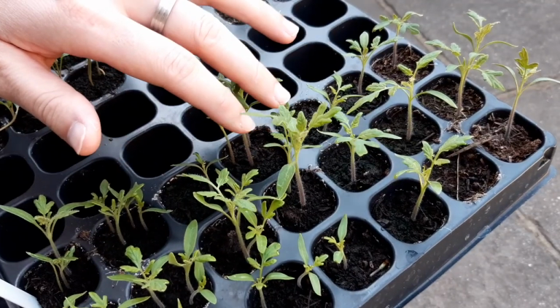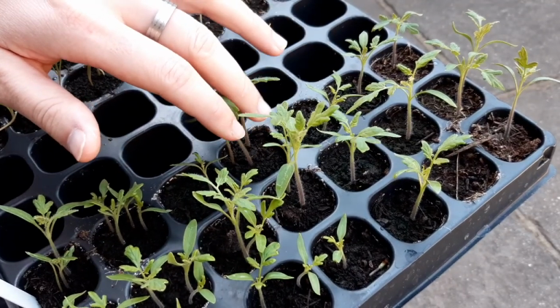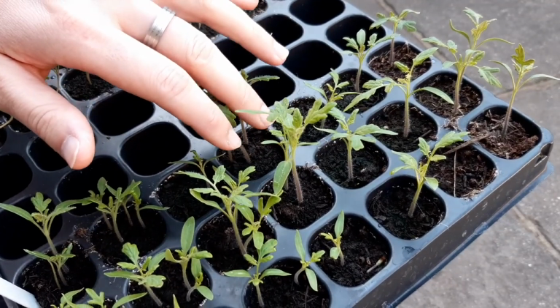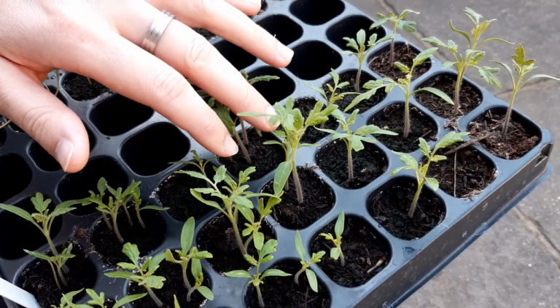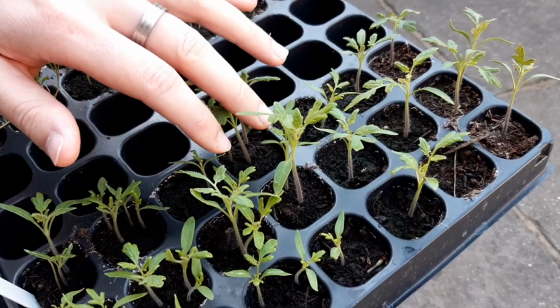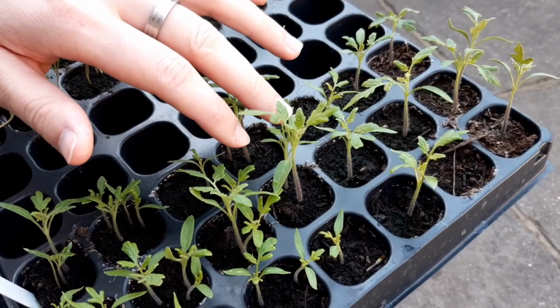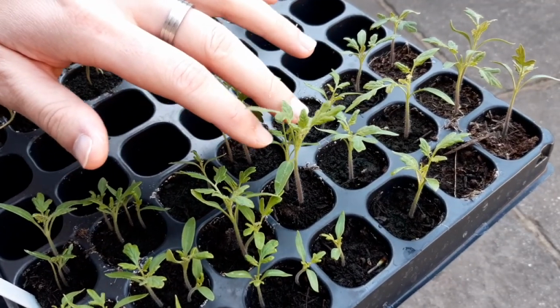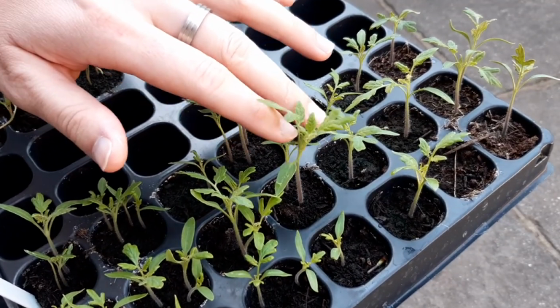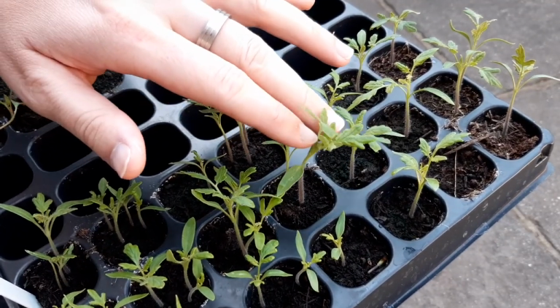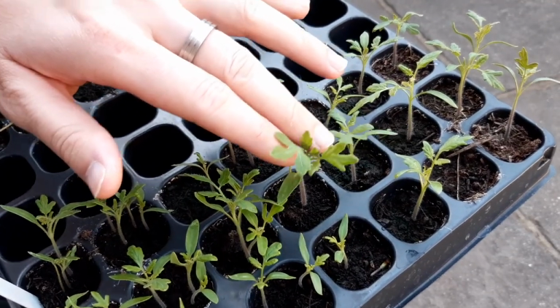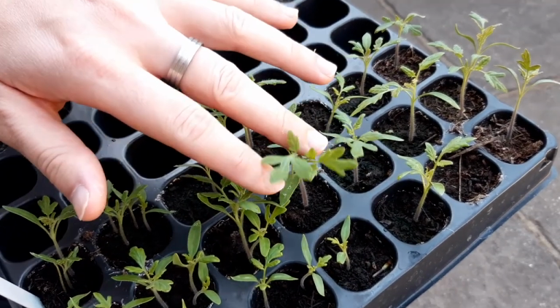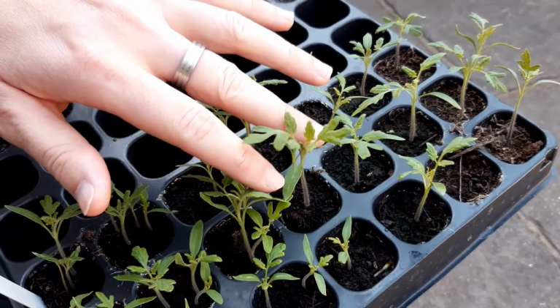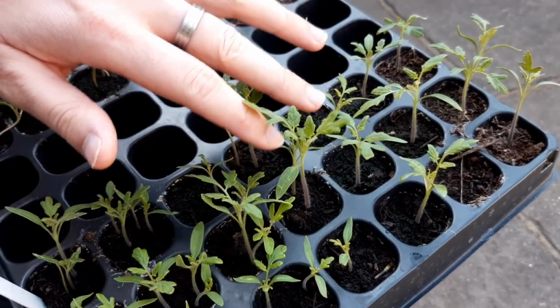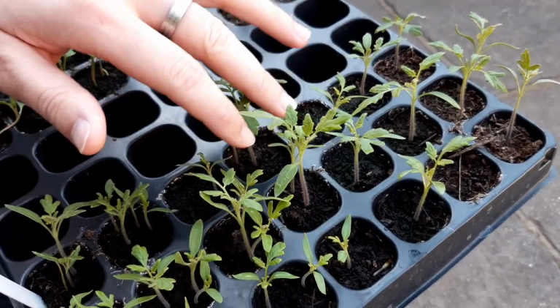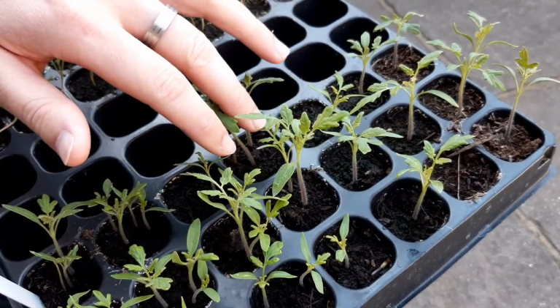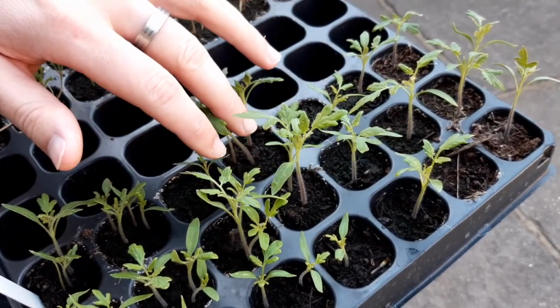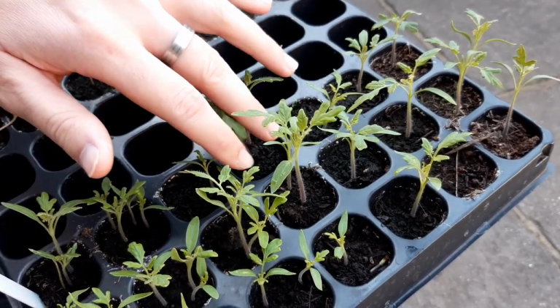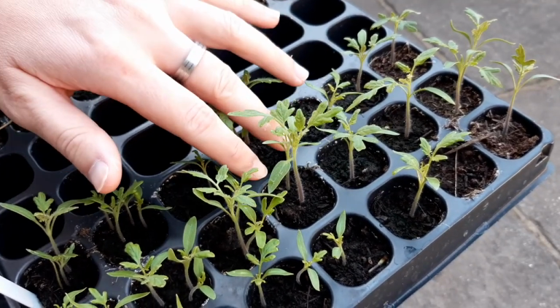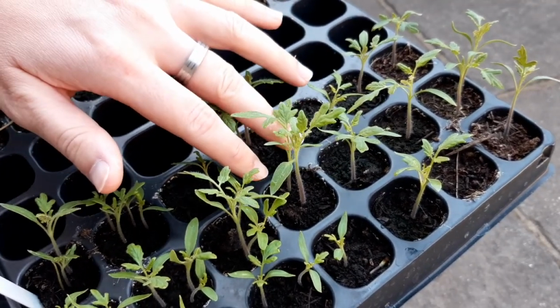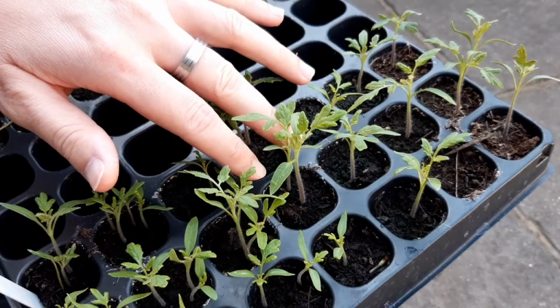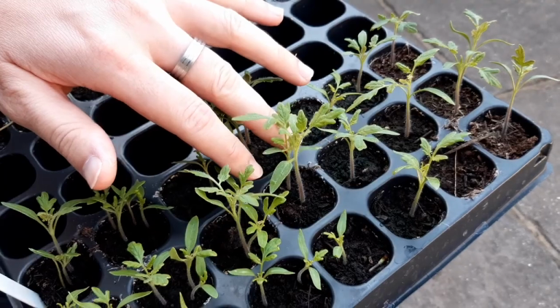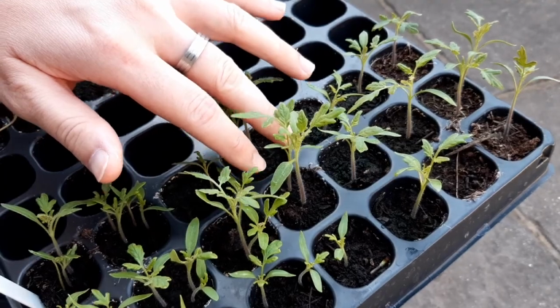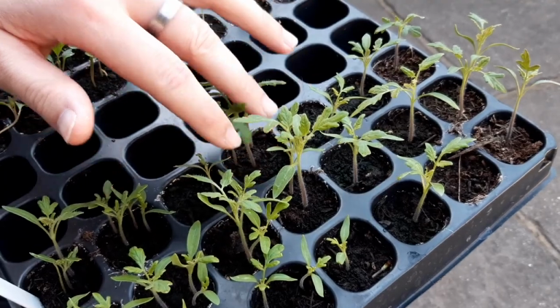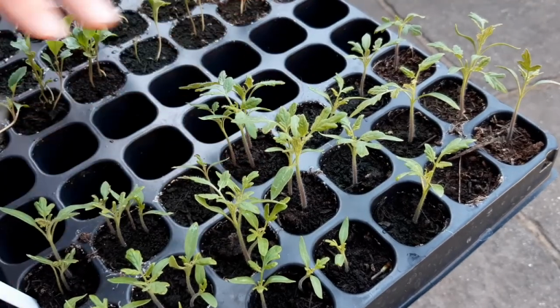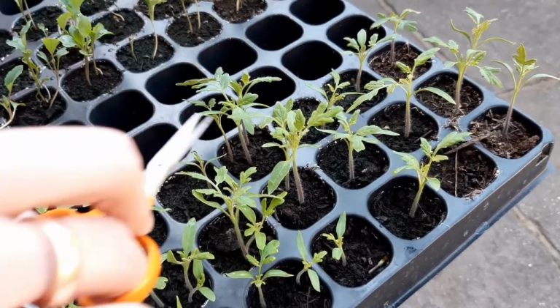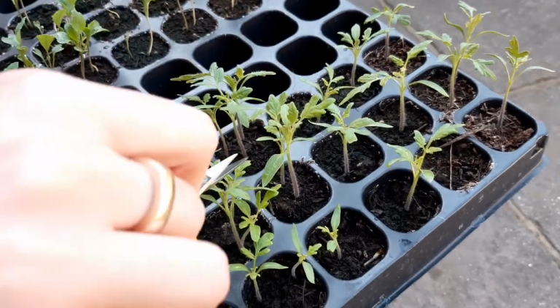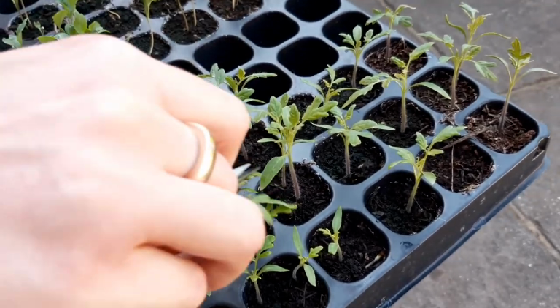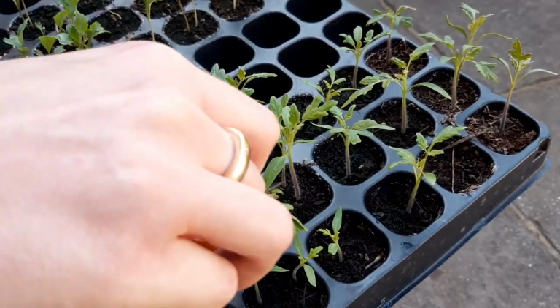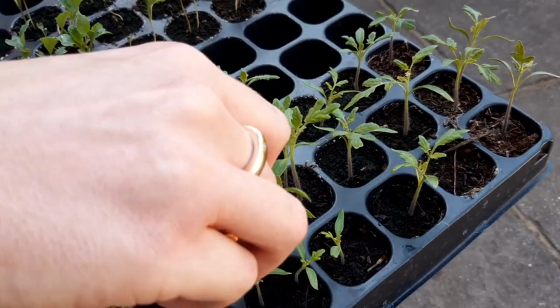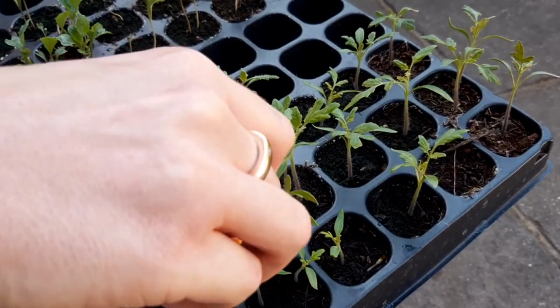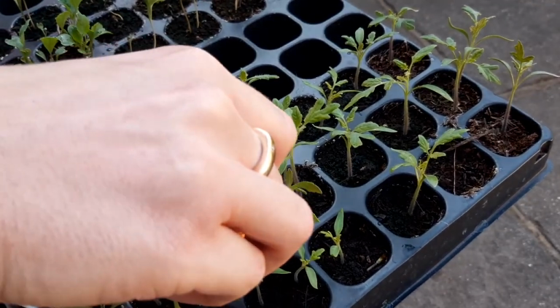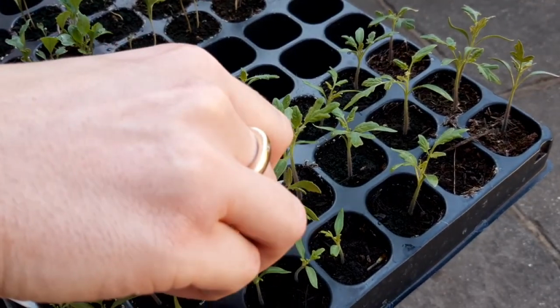Thin the seedlings down to the strongest one. This can be done over time by cutting the weakest seedling at its base.